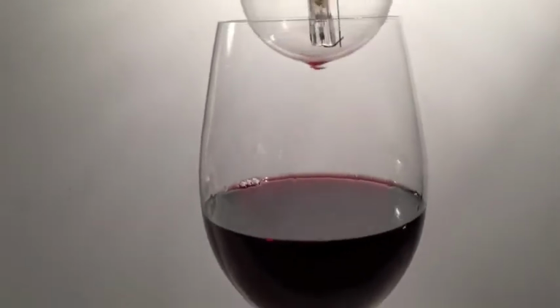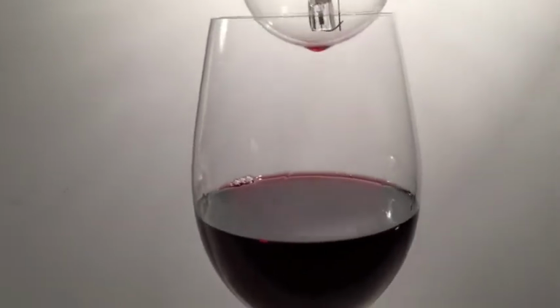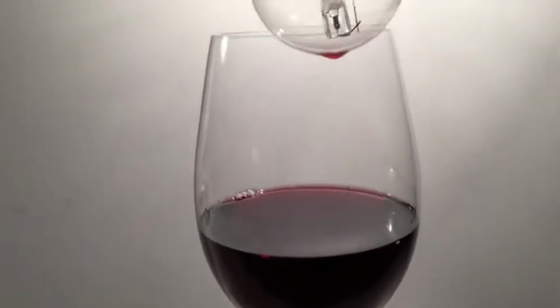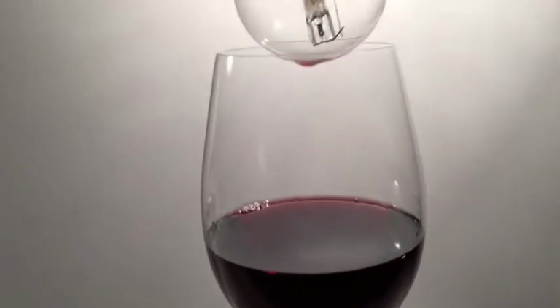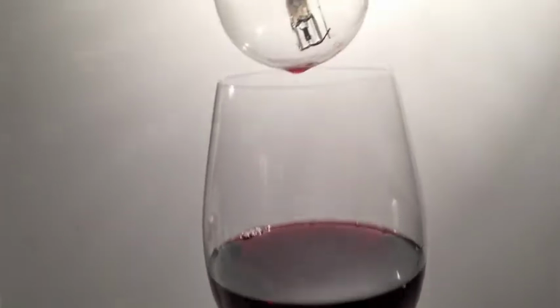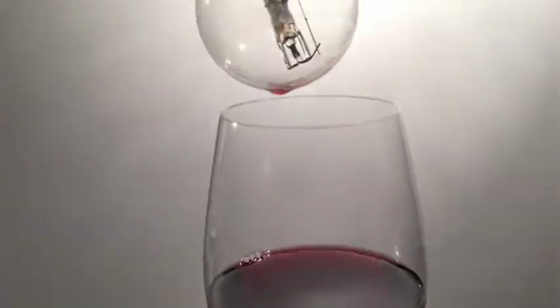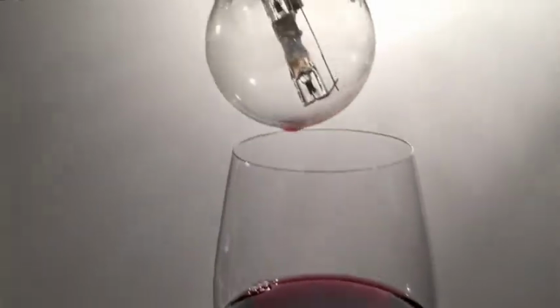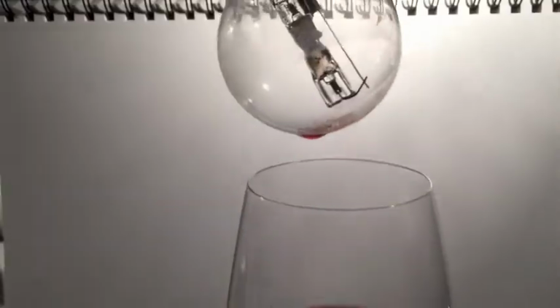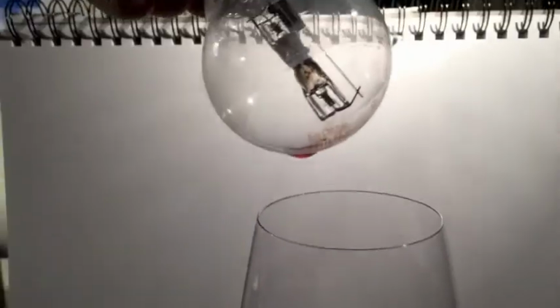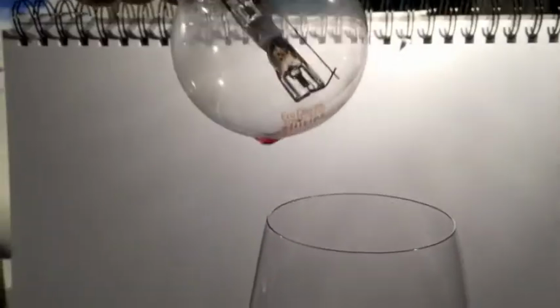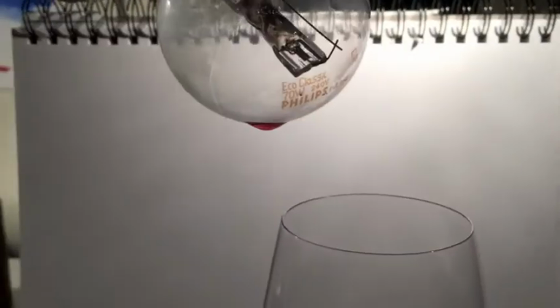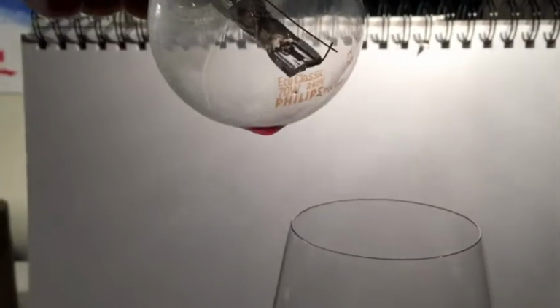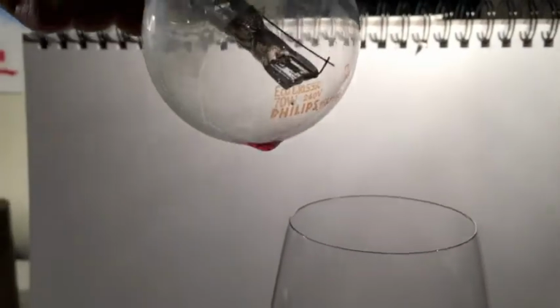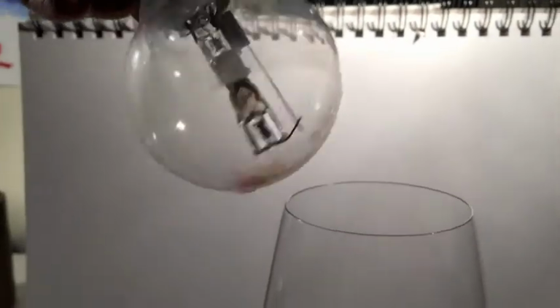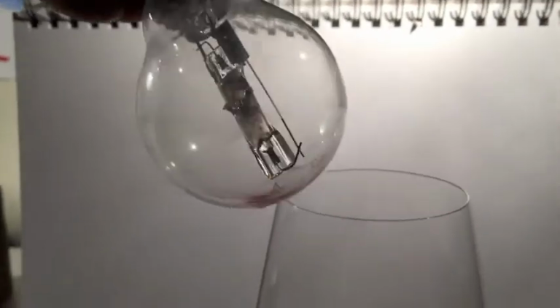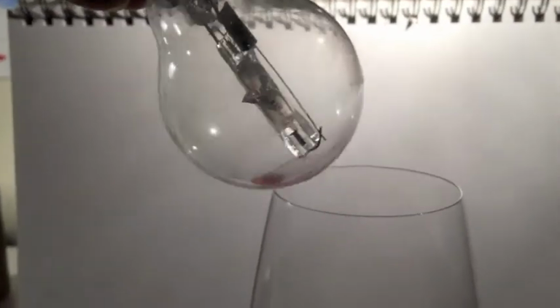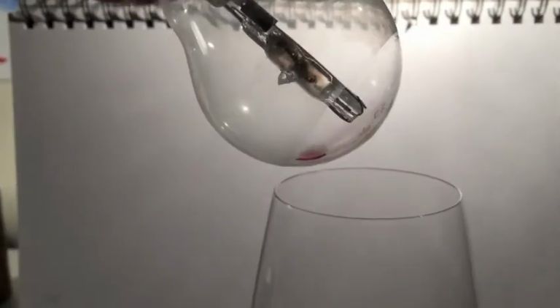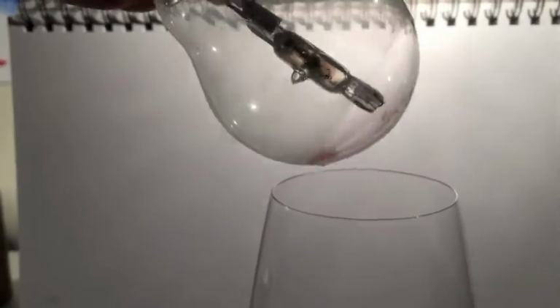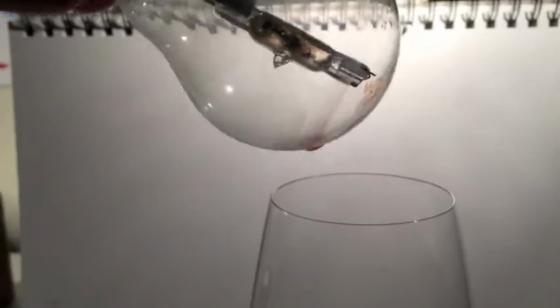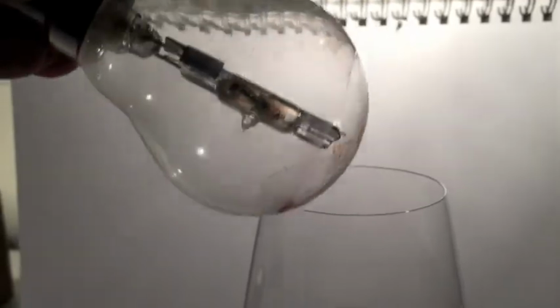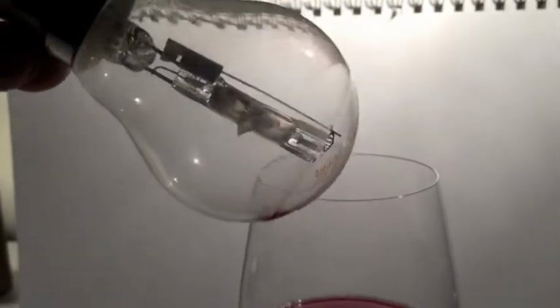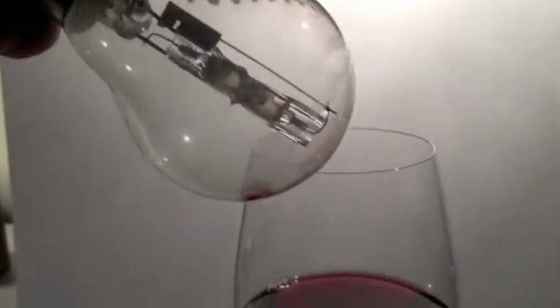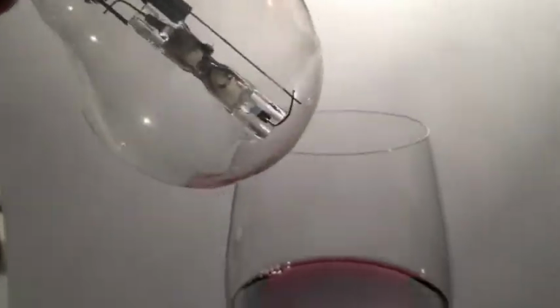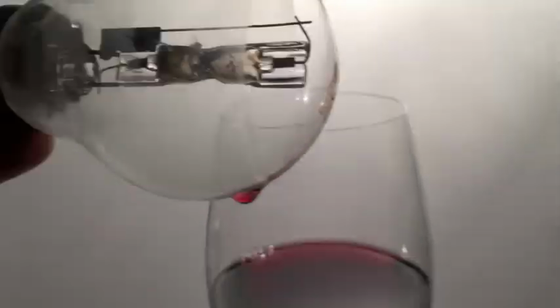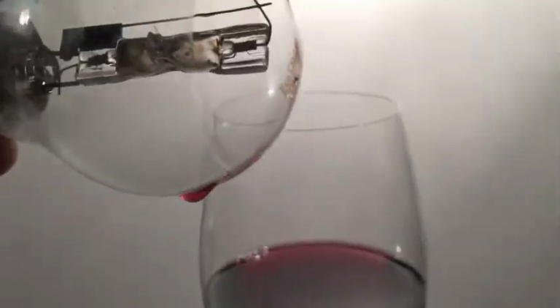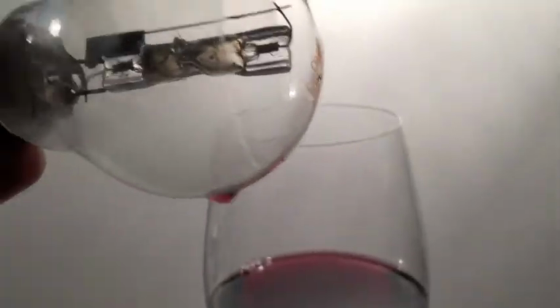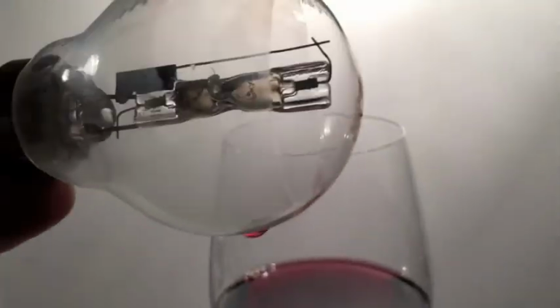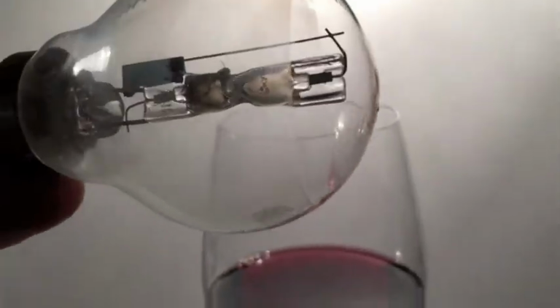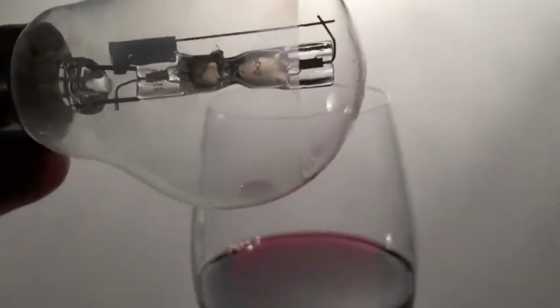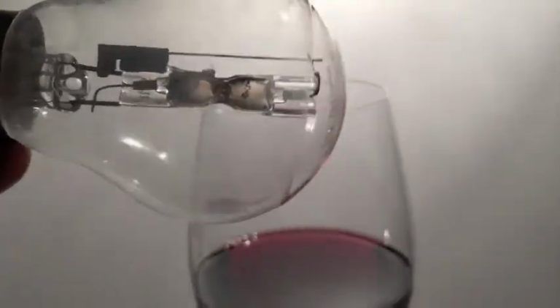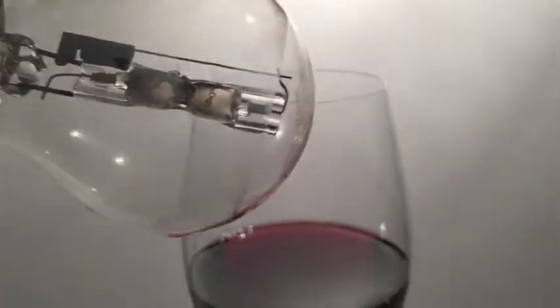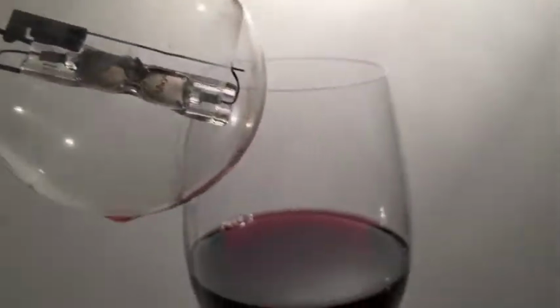Absolutely delicious. Look at the crema coming off that beautiful glass. Absolutely fabulous.